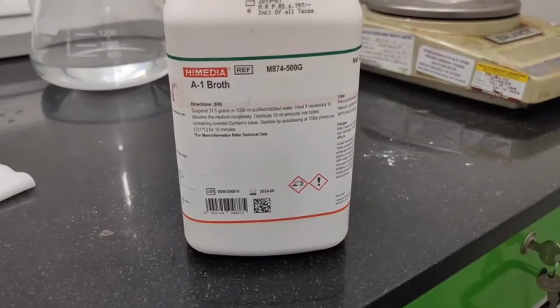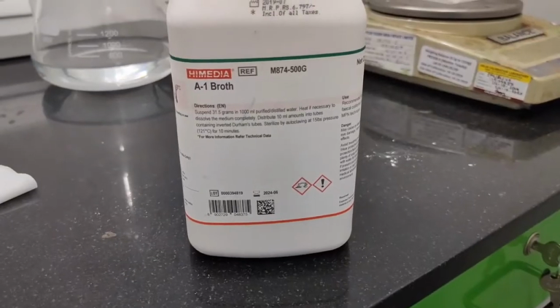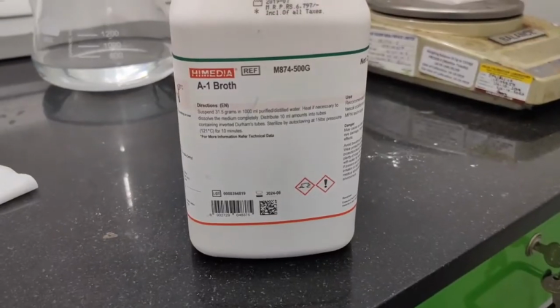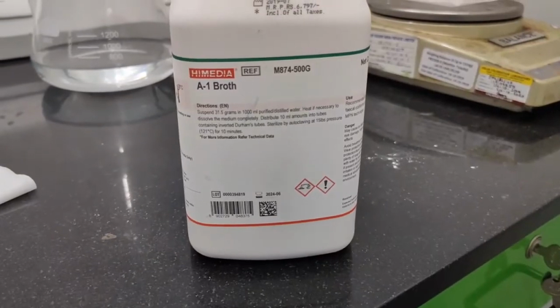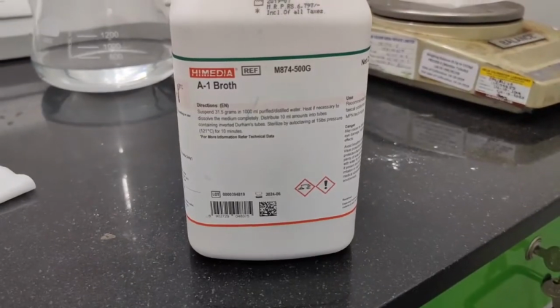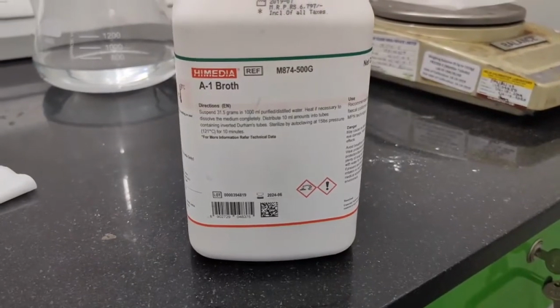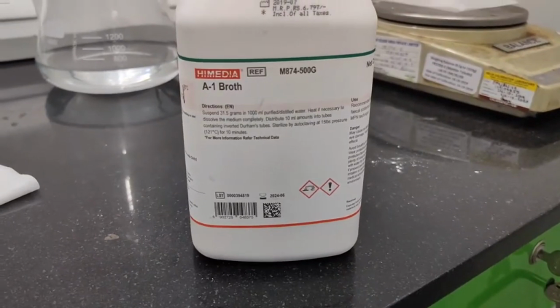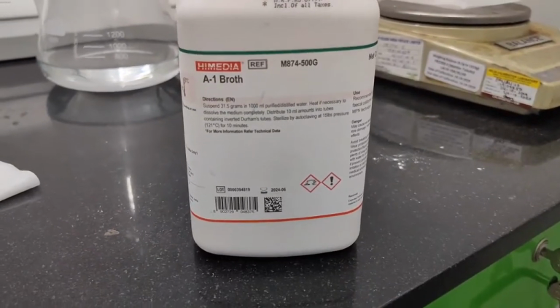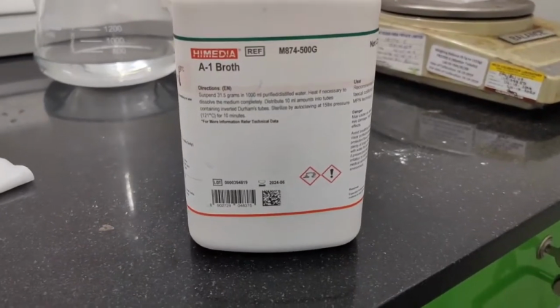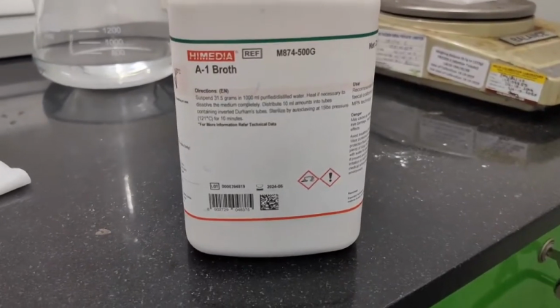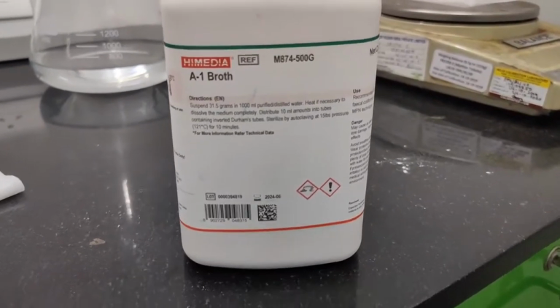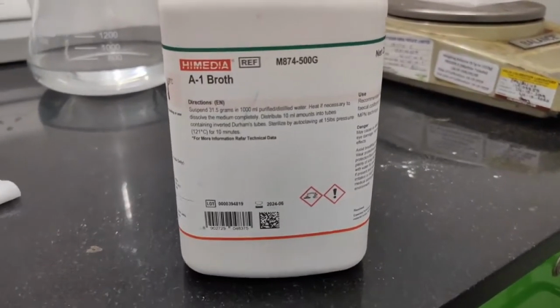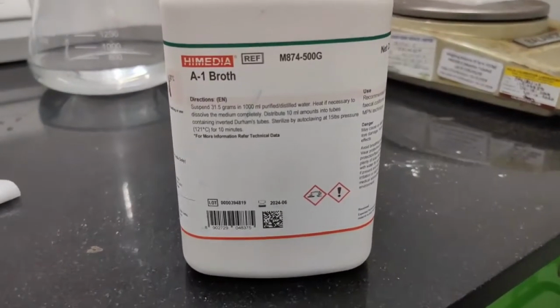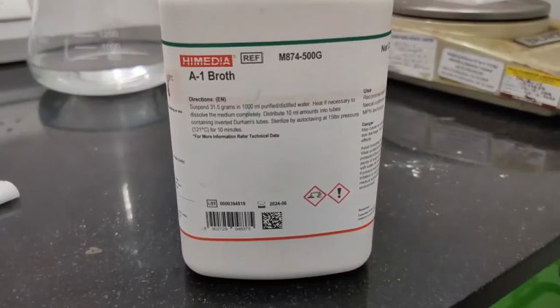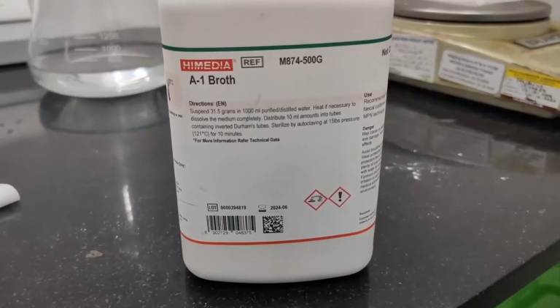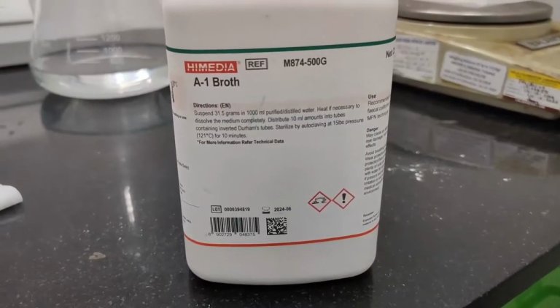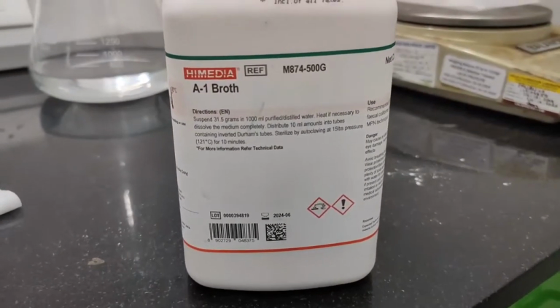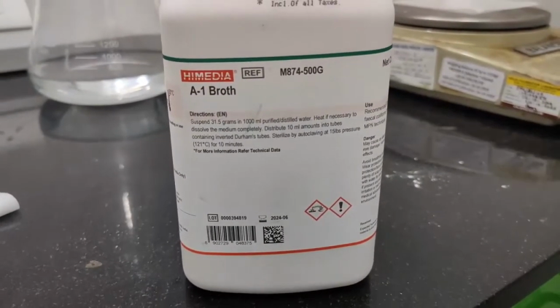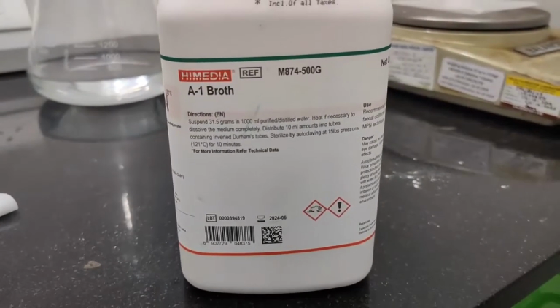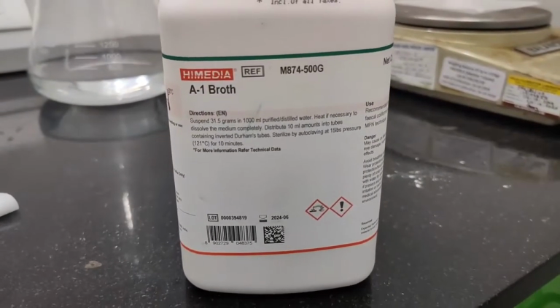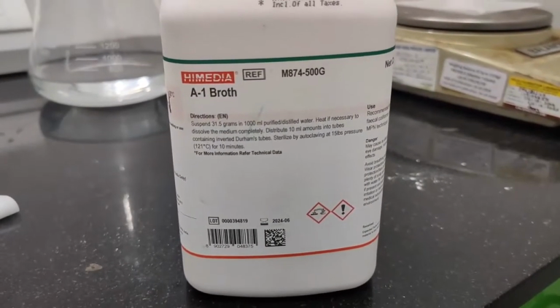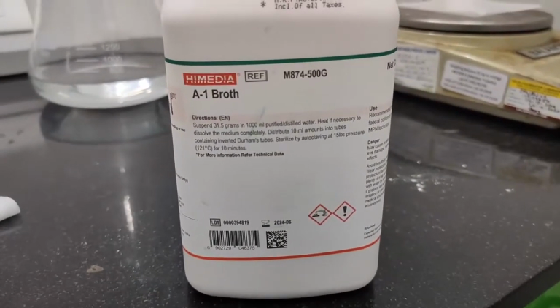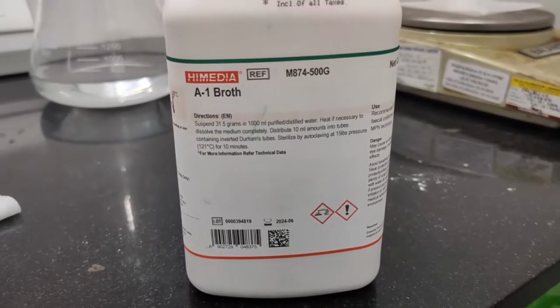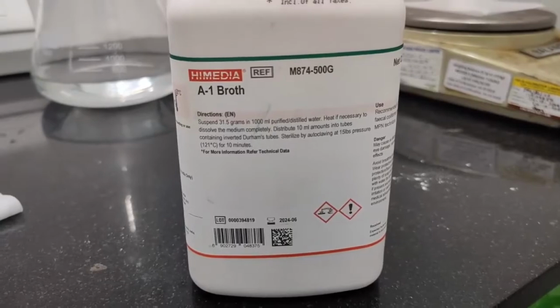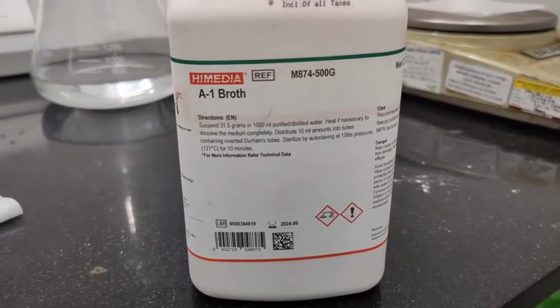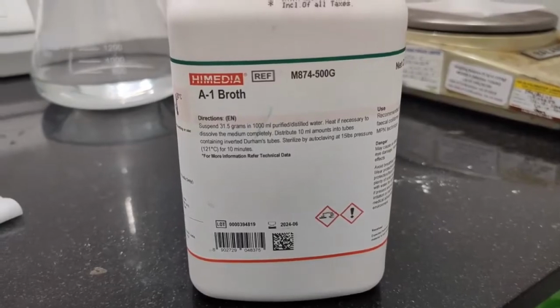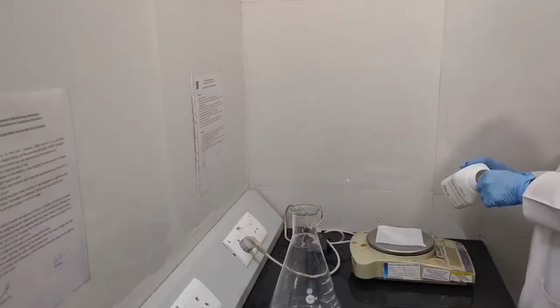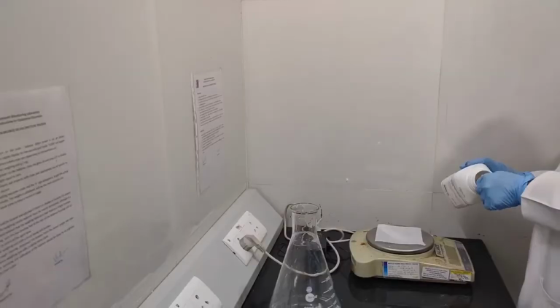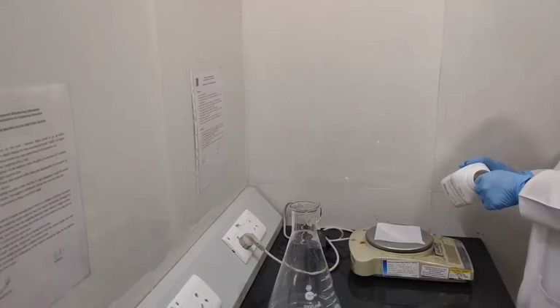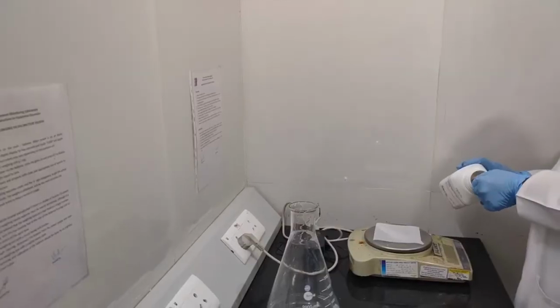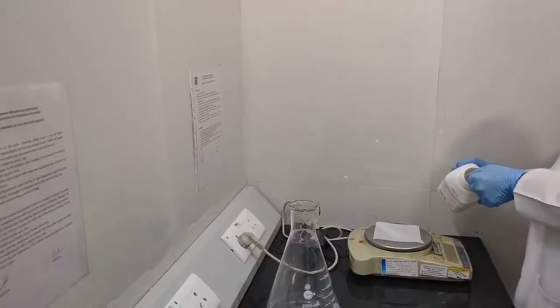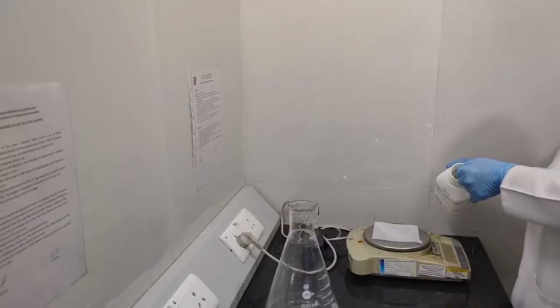A1 broth from high media is used for testing fecal coliform bacteria. This media is recommended by APHA.